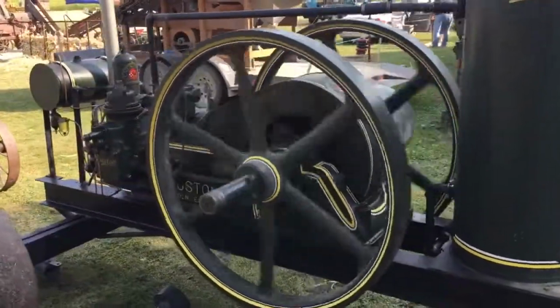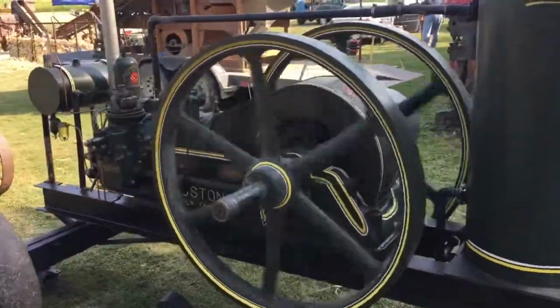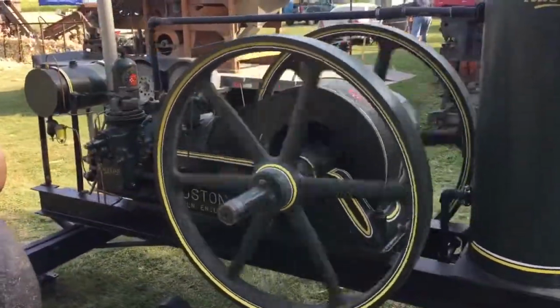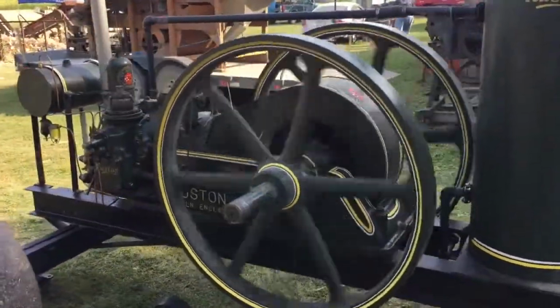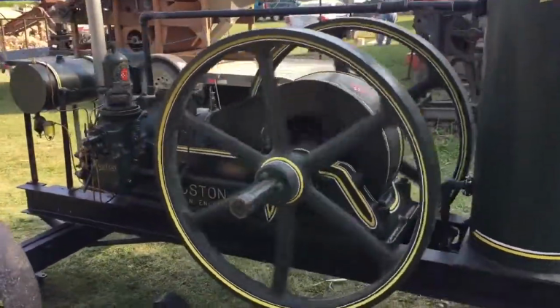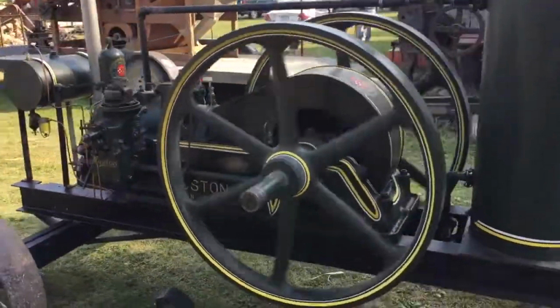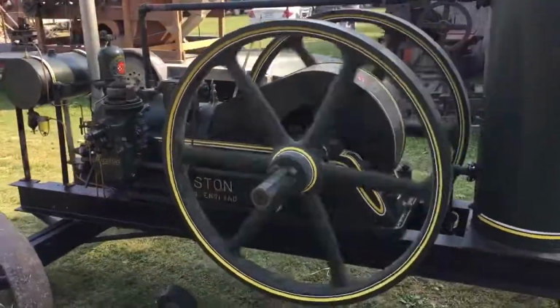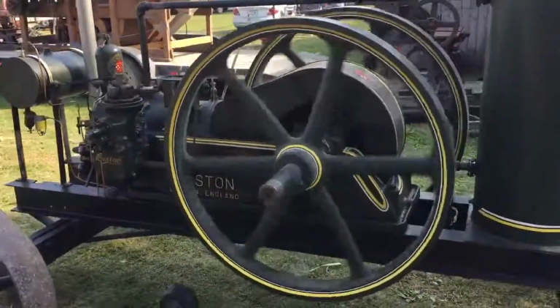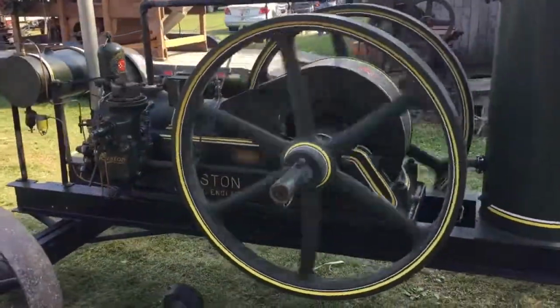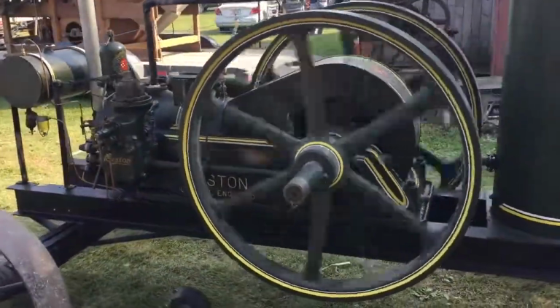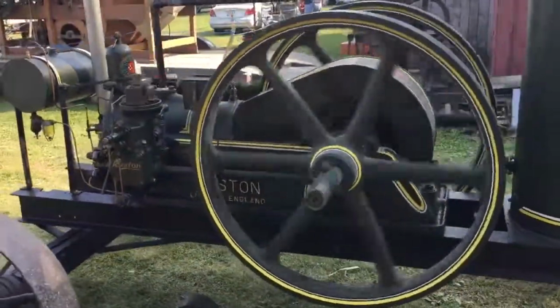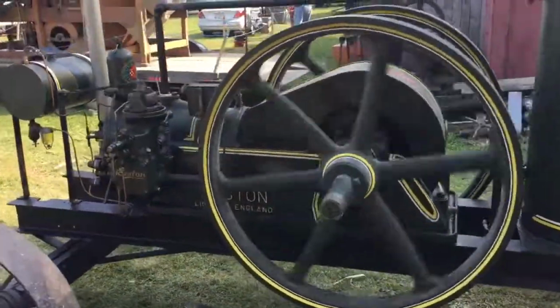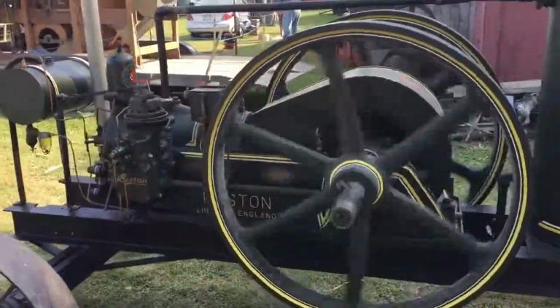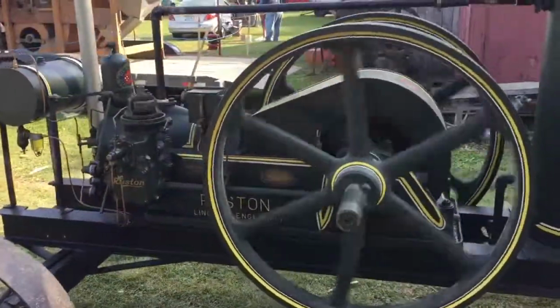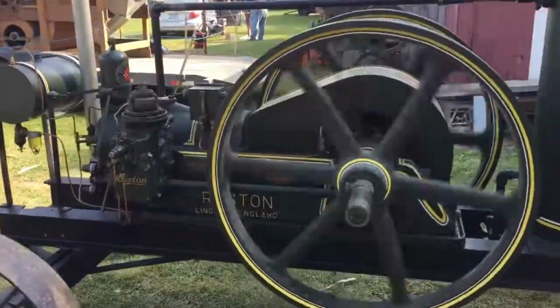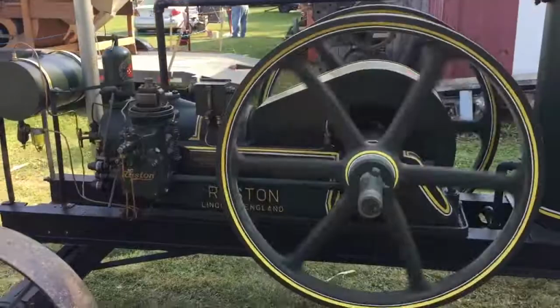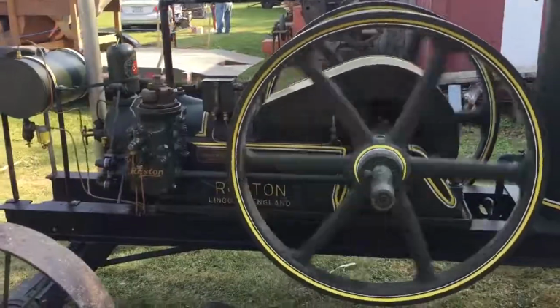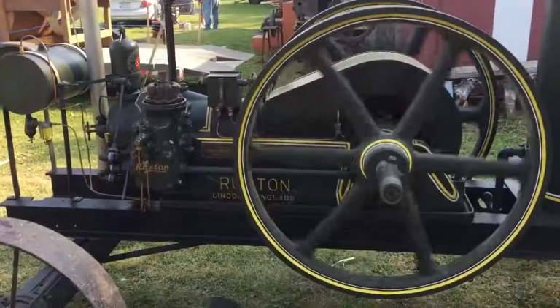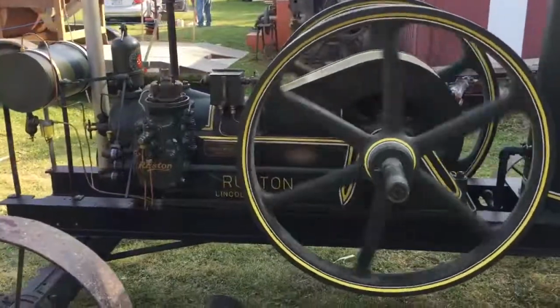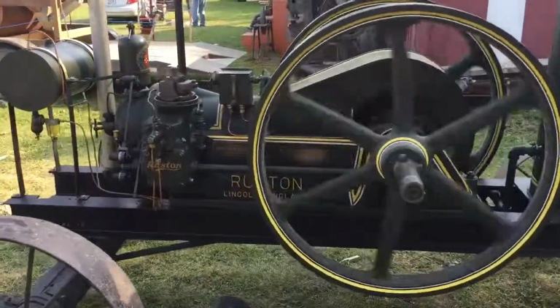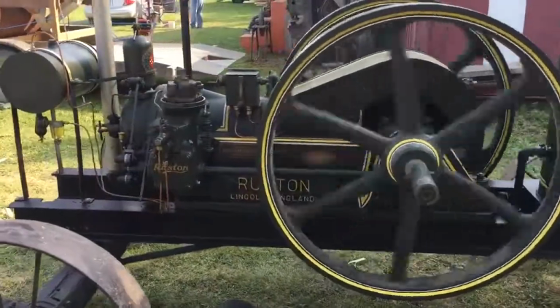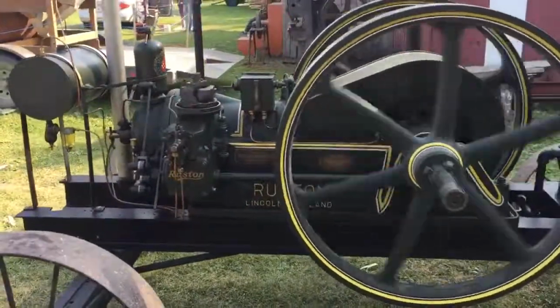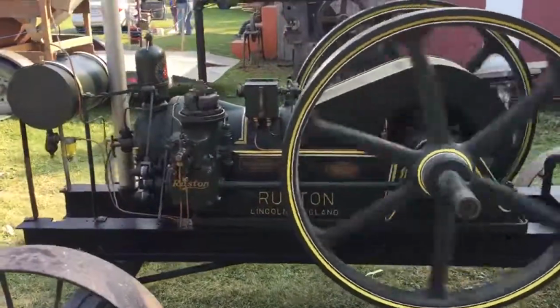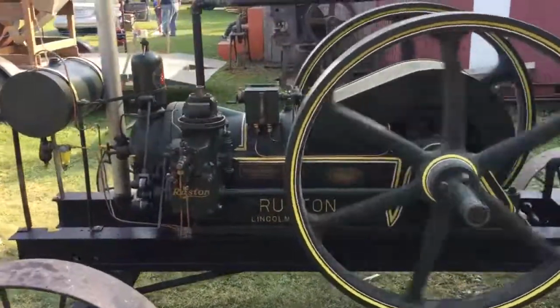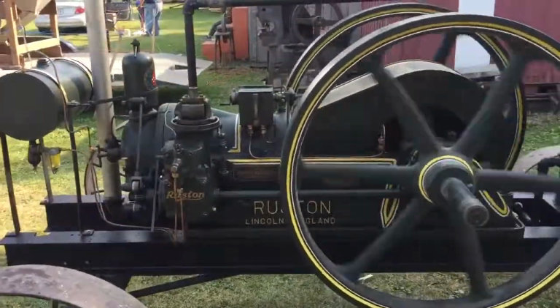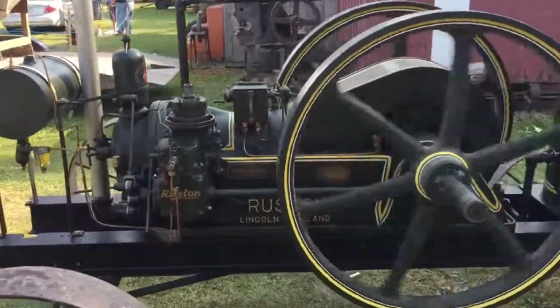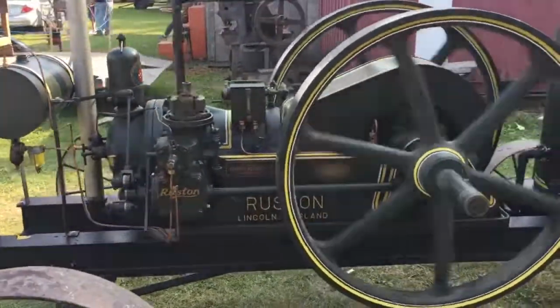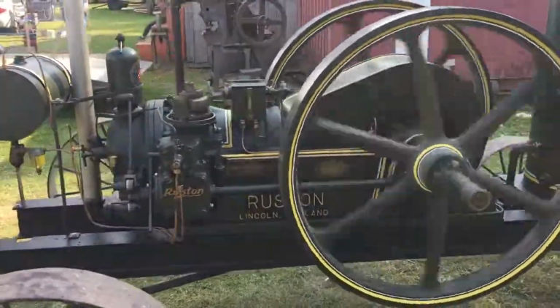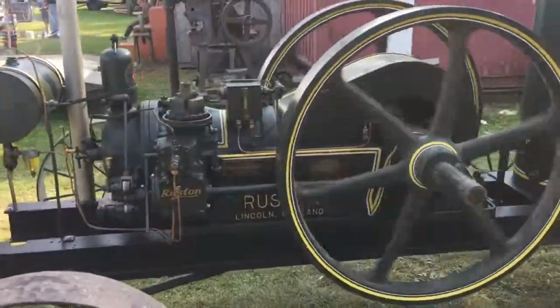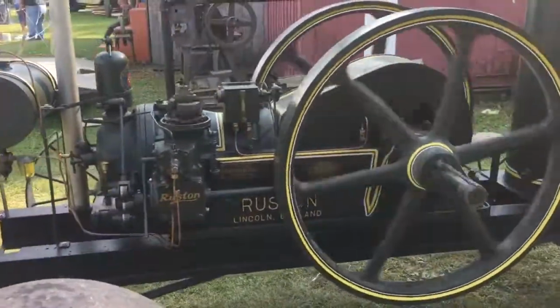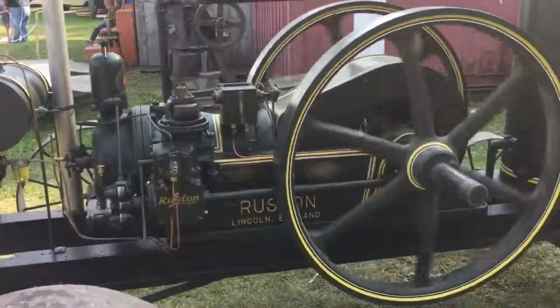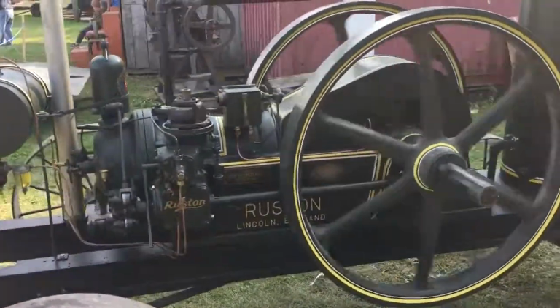This is — excuse me — this is a 17 horse Ruston Hornsby CR engine.